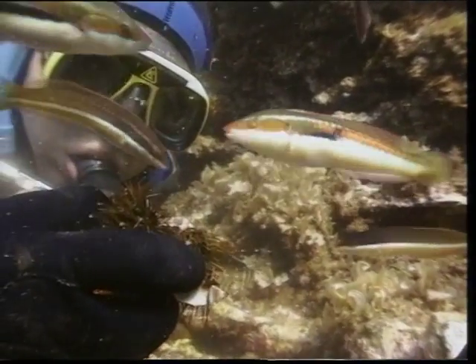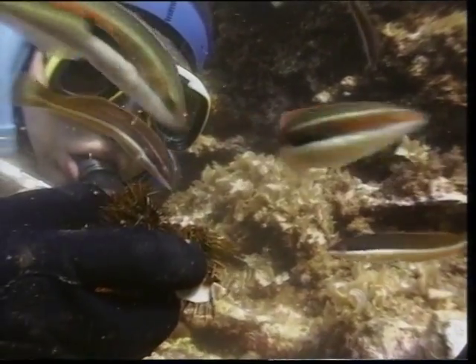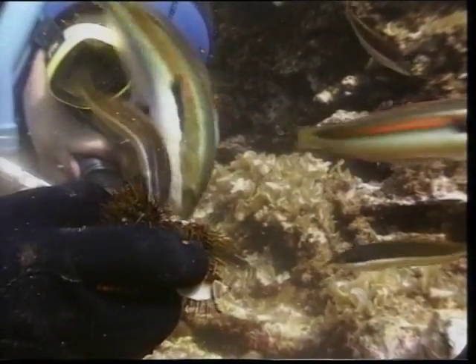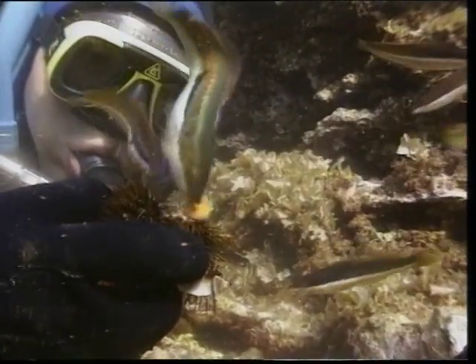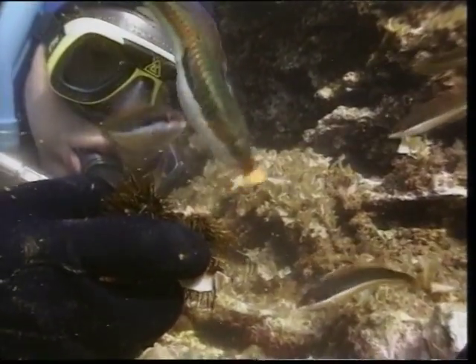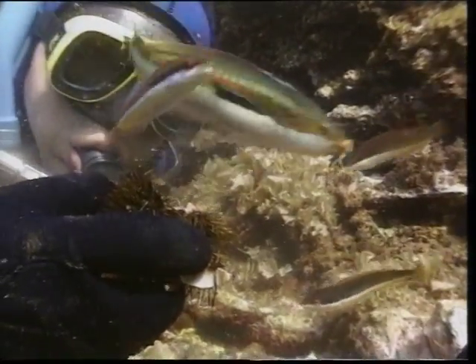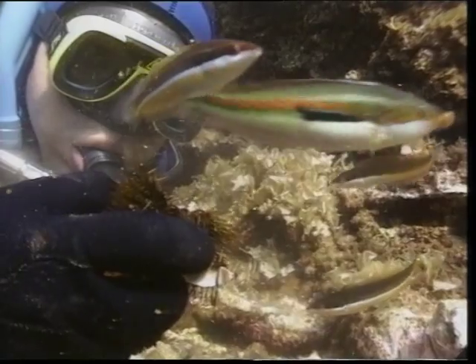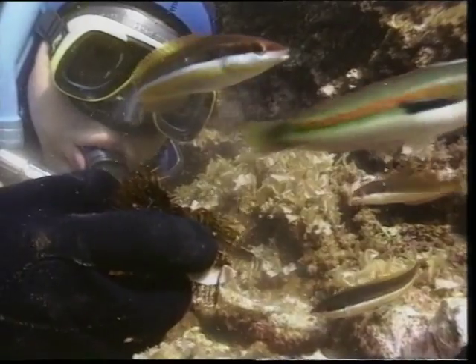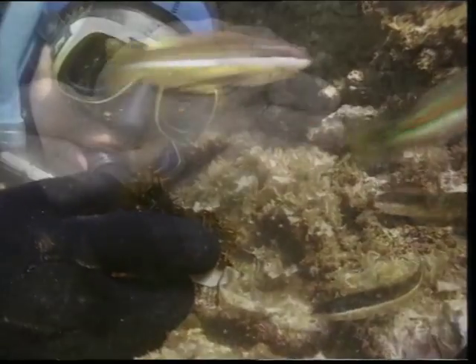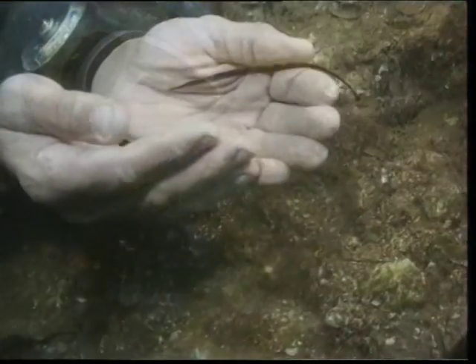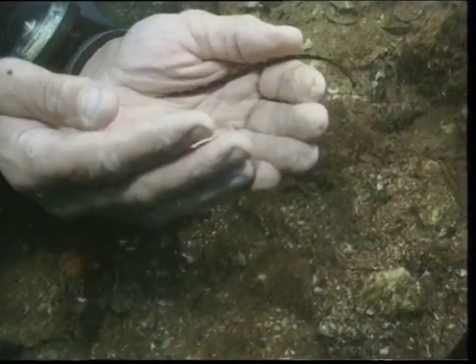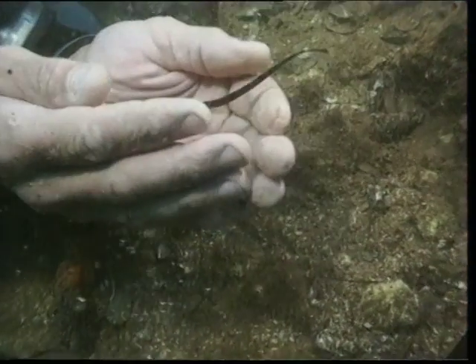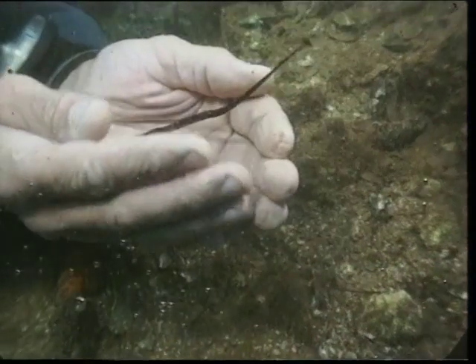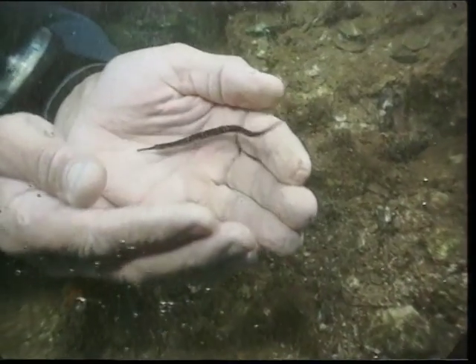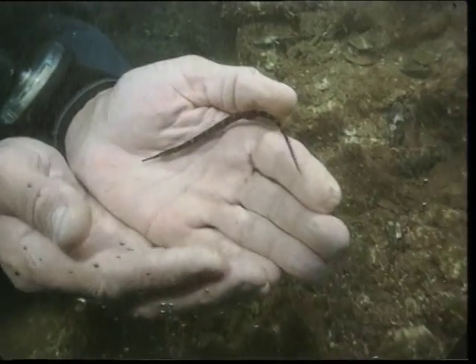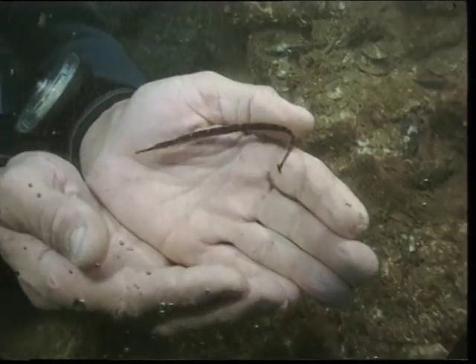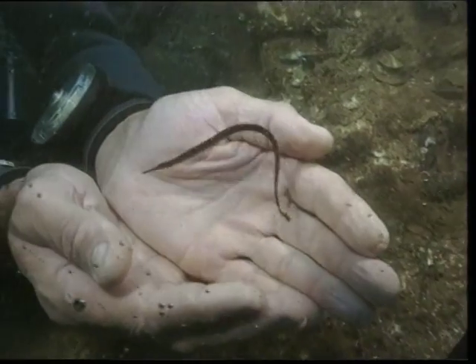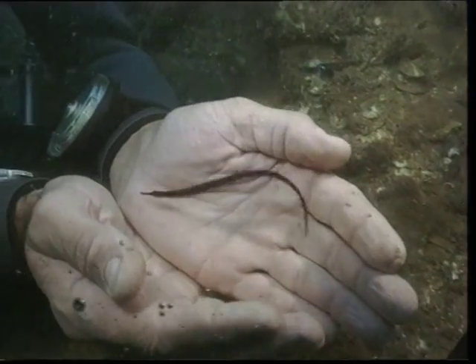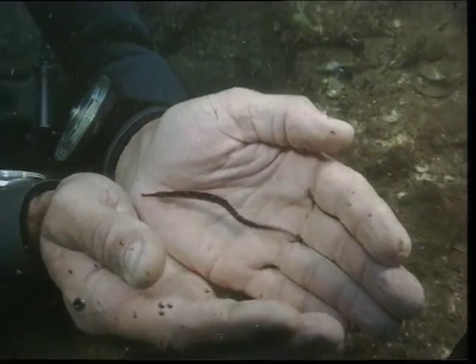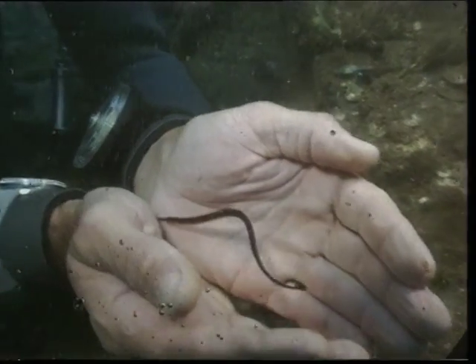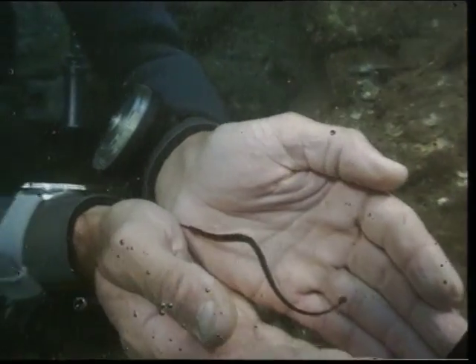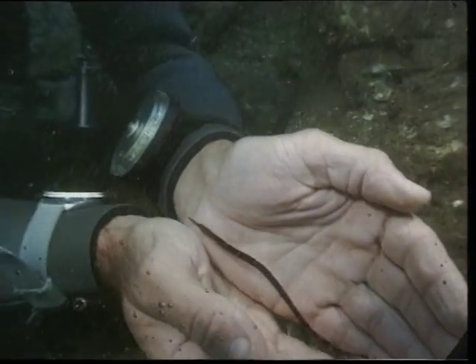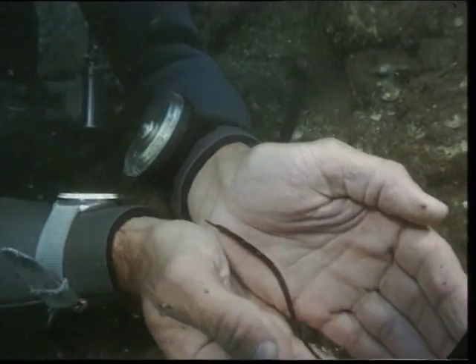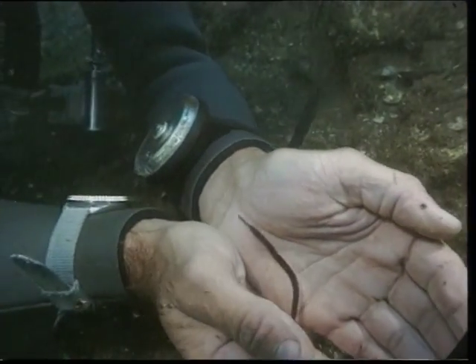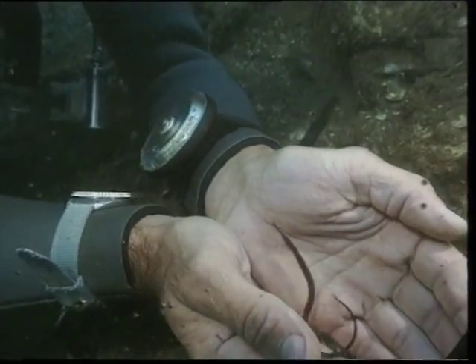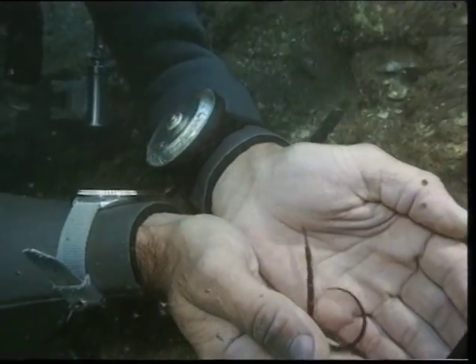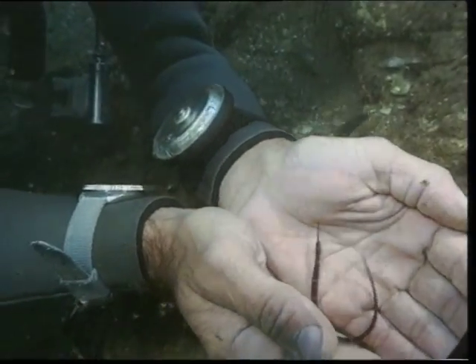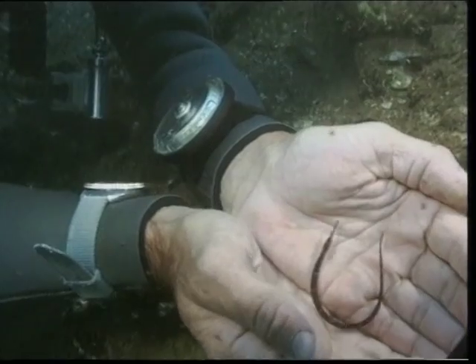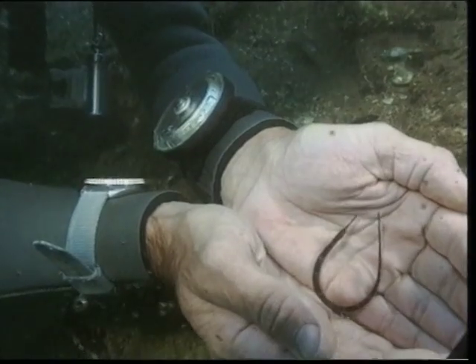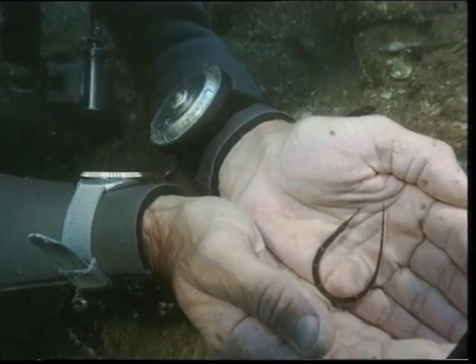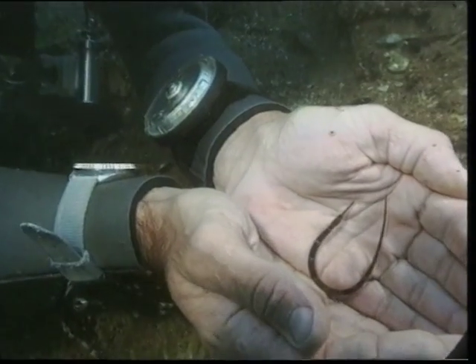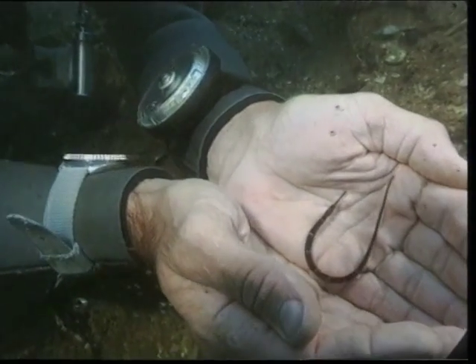We have also encountered a rare fish species, the needlefish, which has become virtually extinct in other parts of the Adriatic Sea.